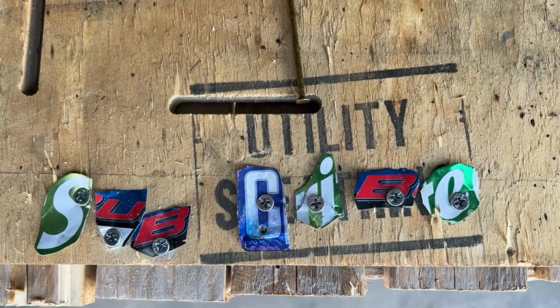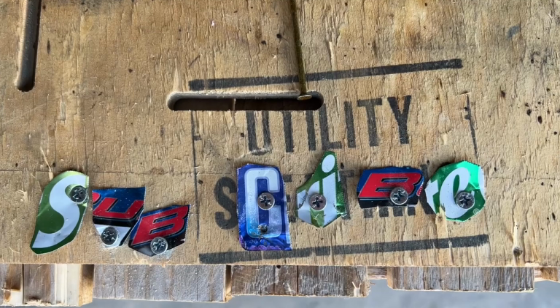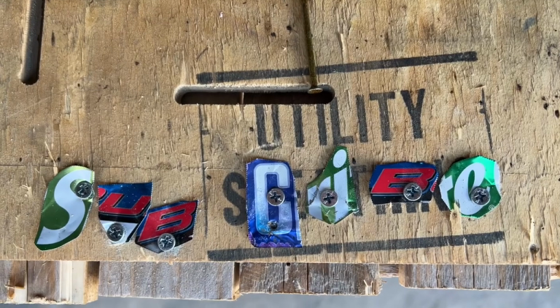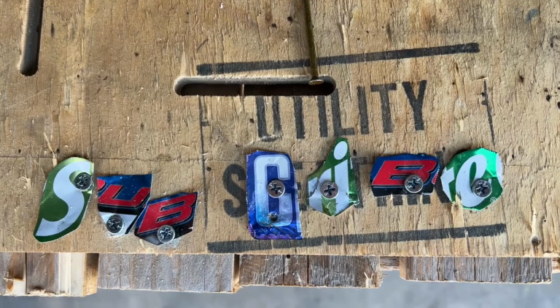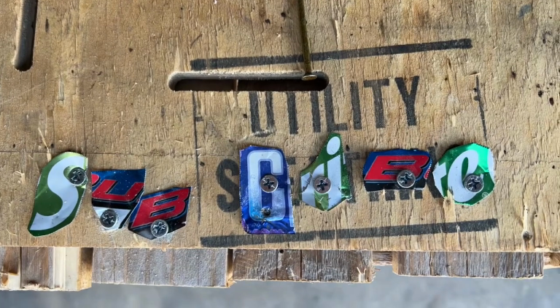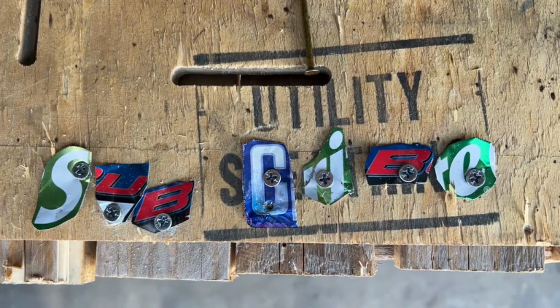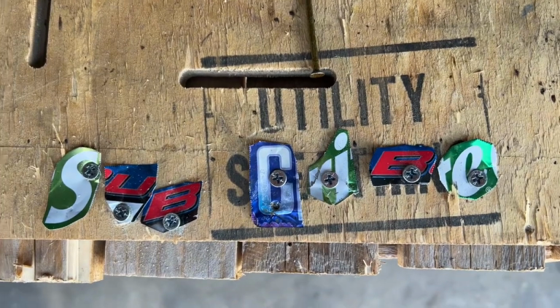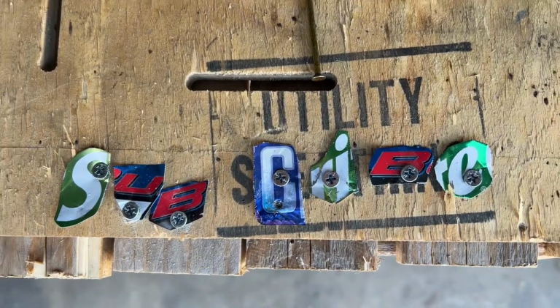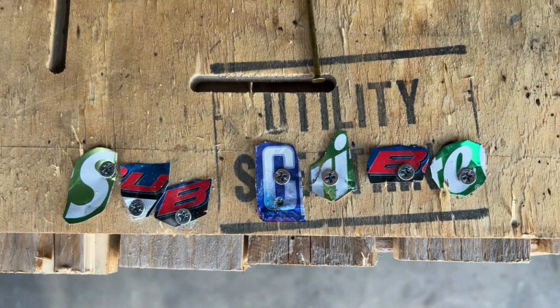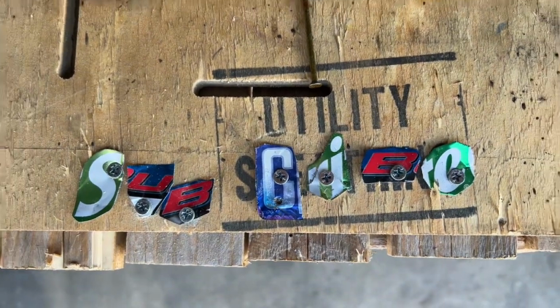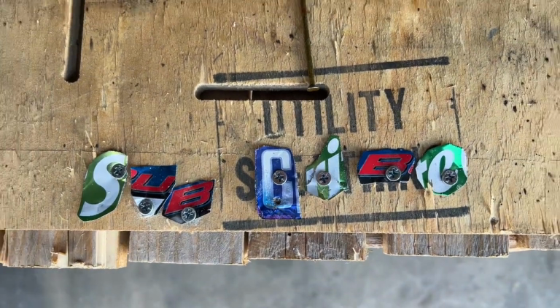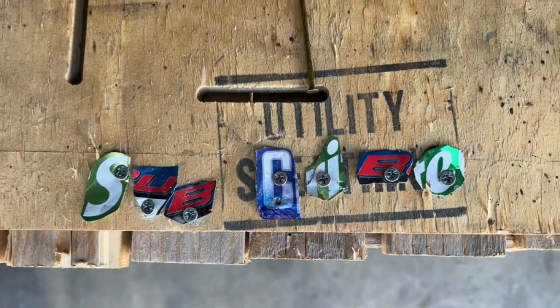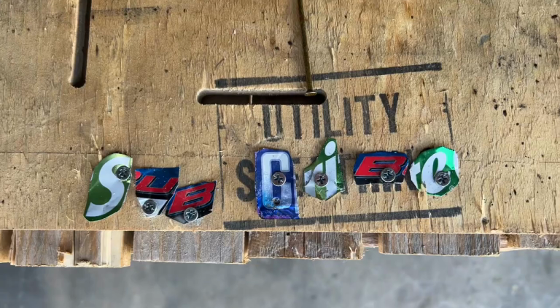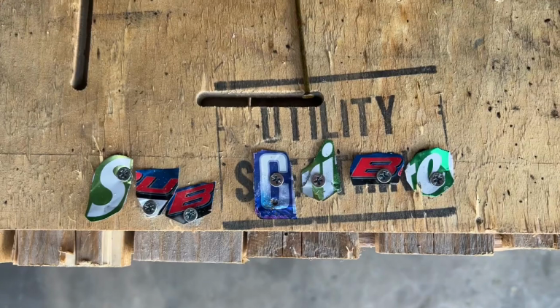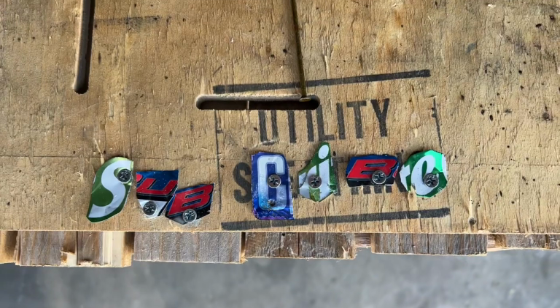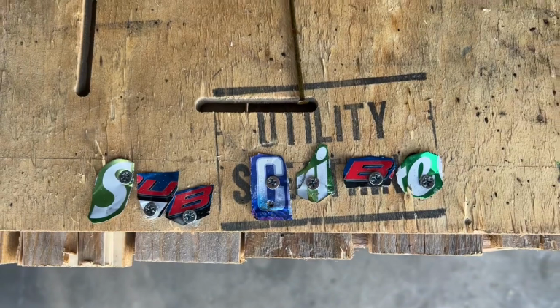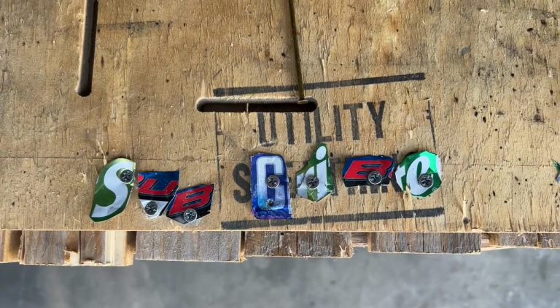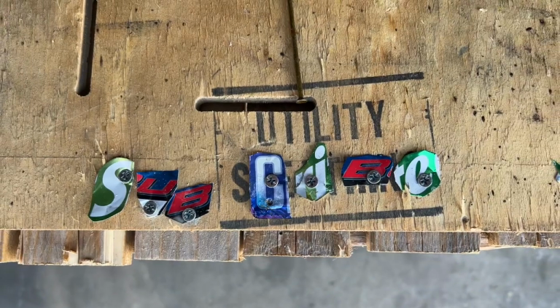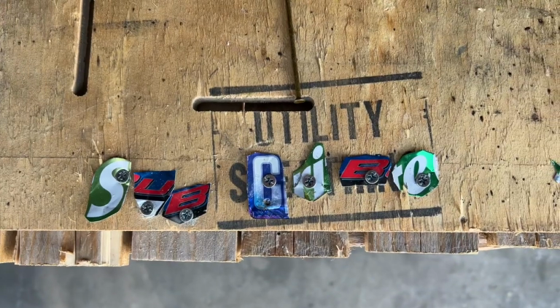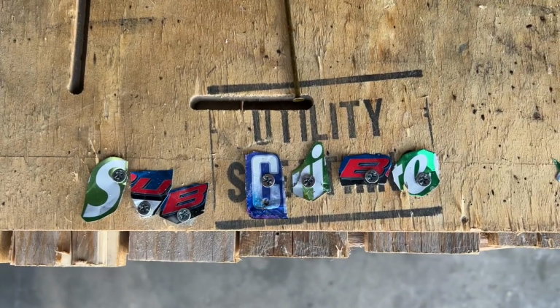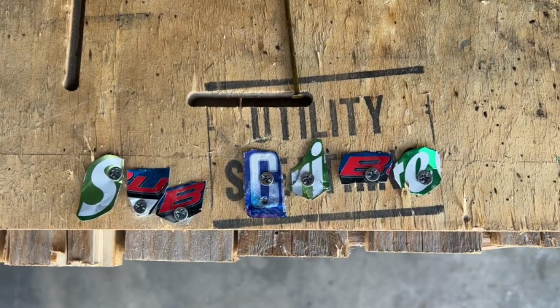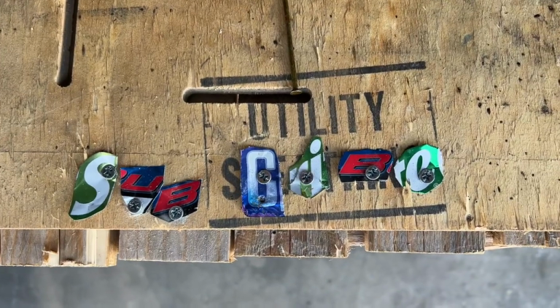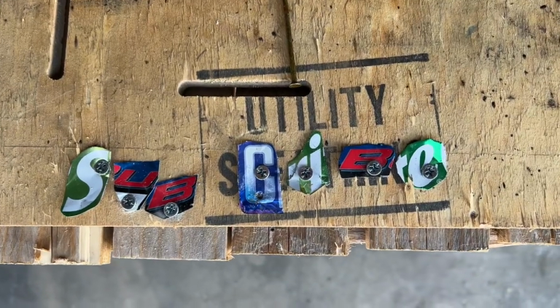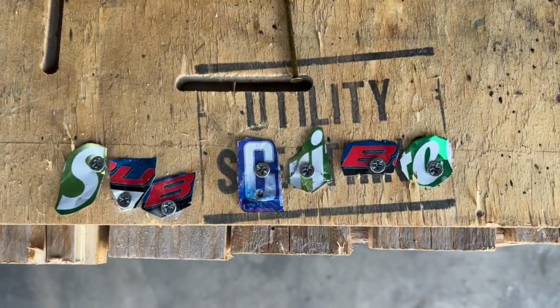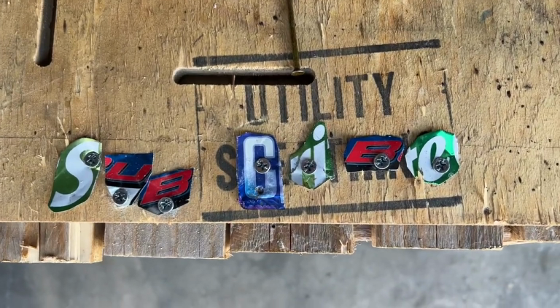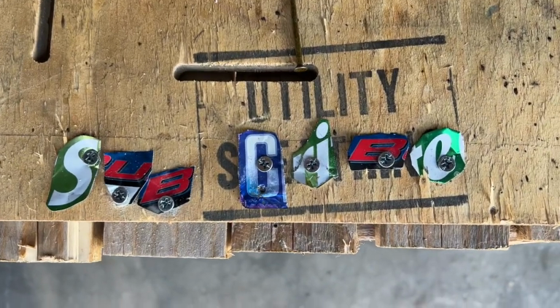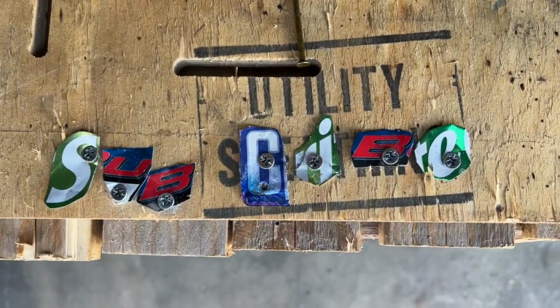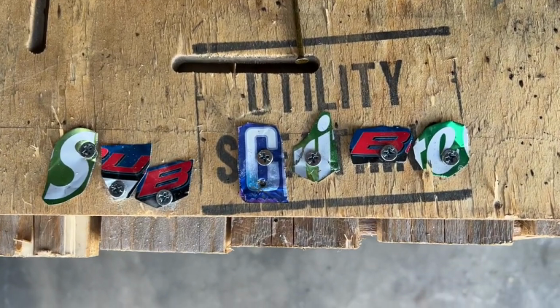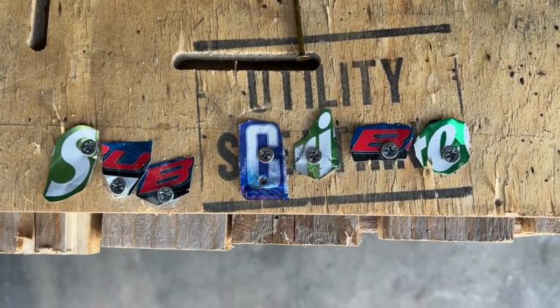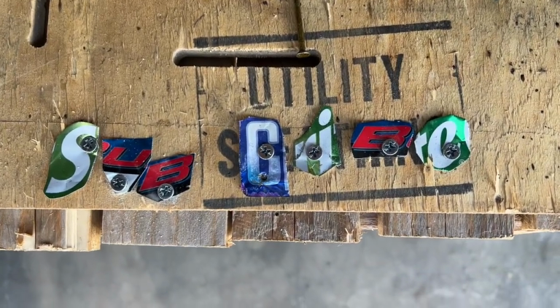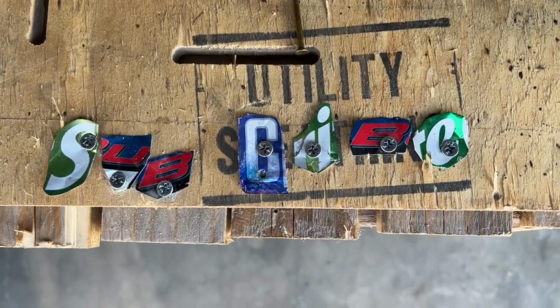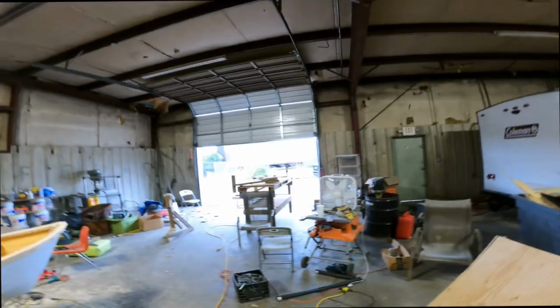My very creative 11-year-old daughter found a pair of tin snips and some aluminum cans. She has a message for you.